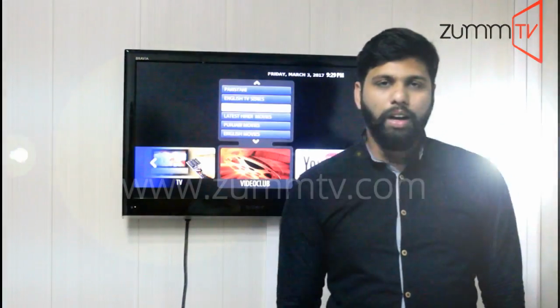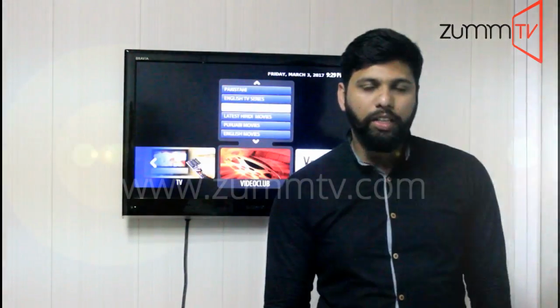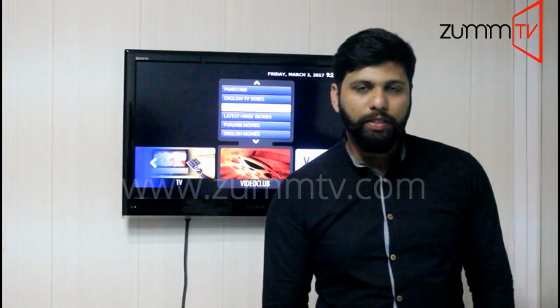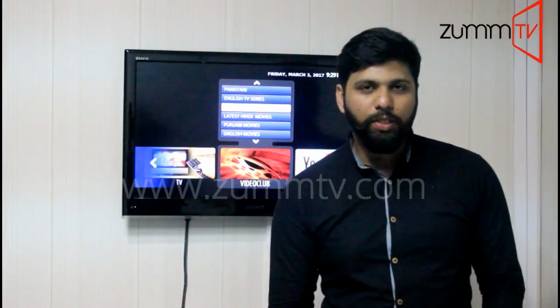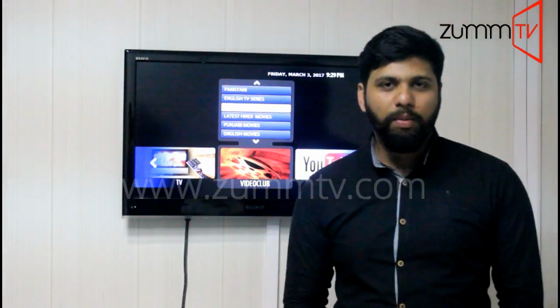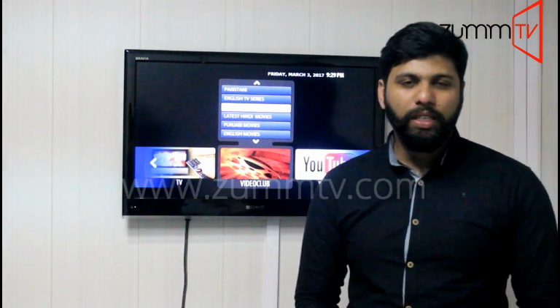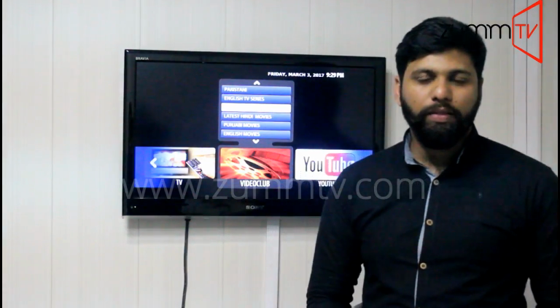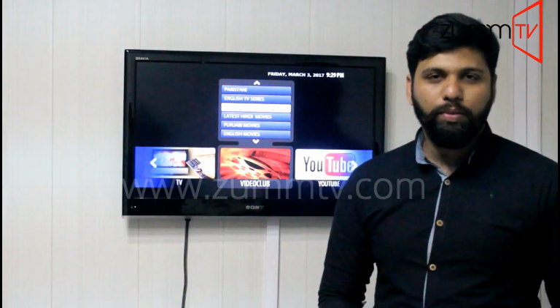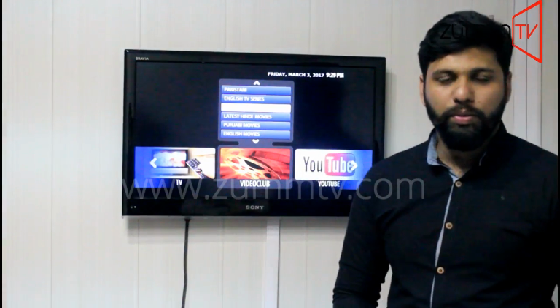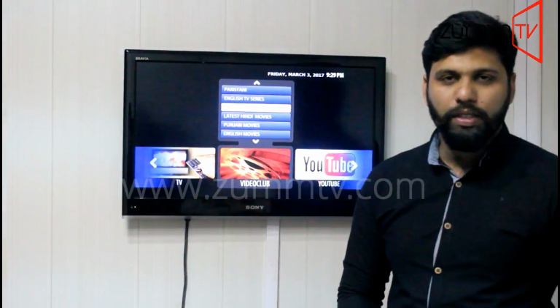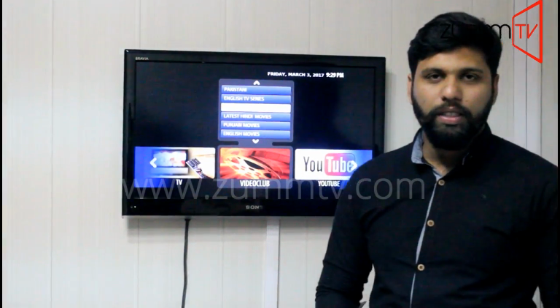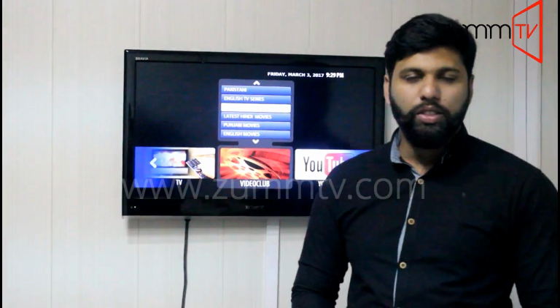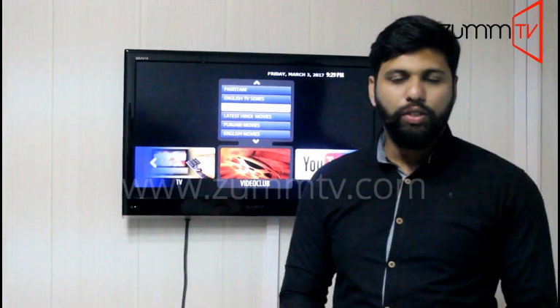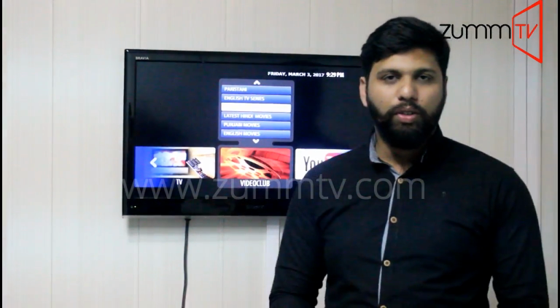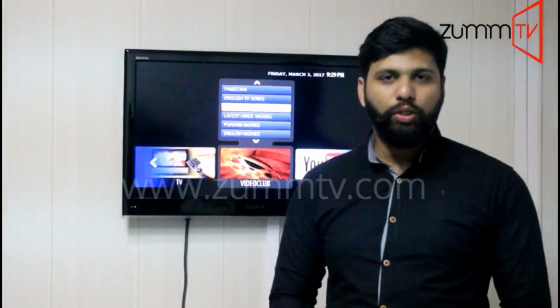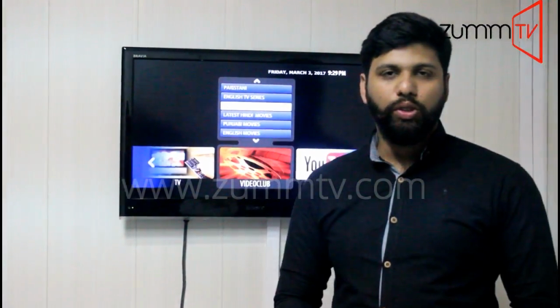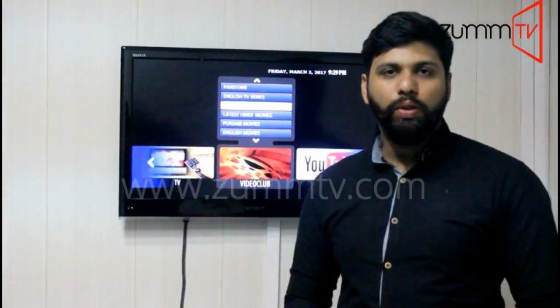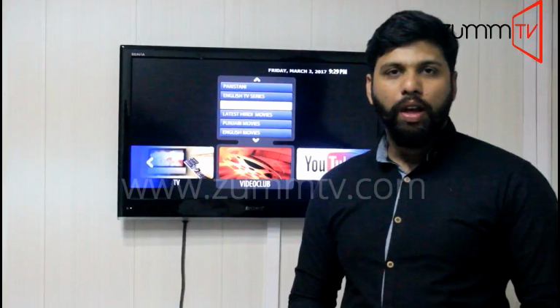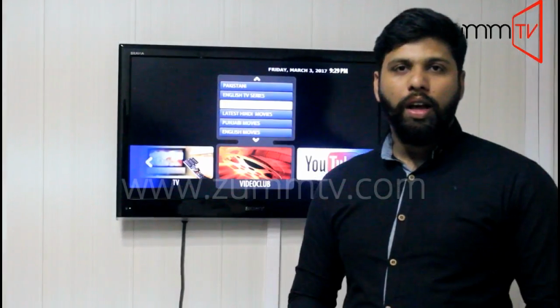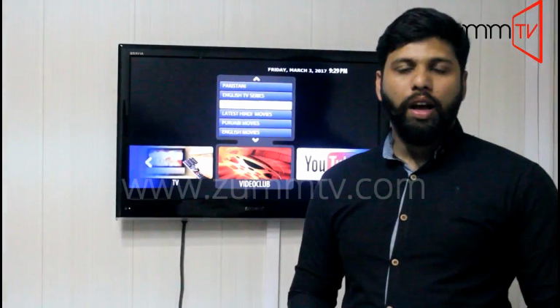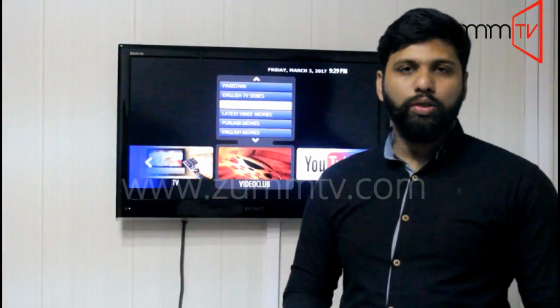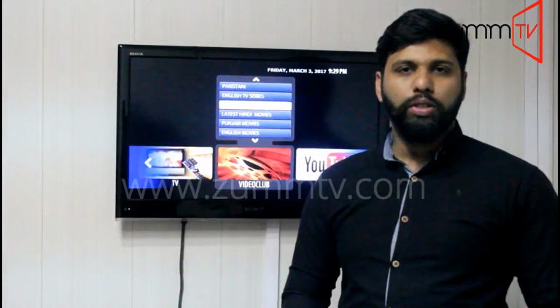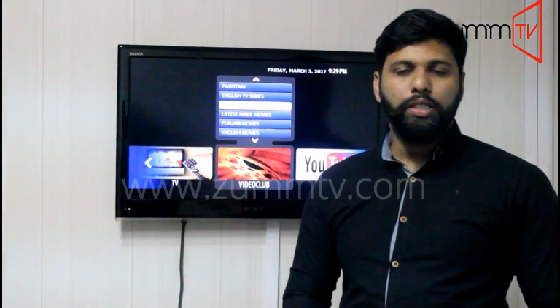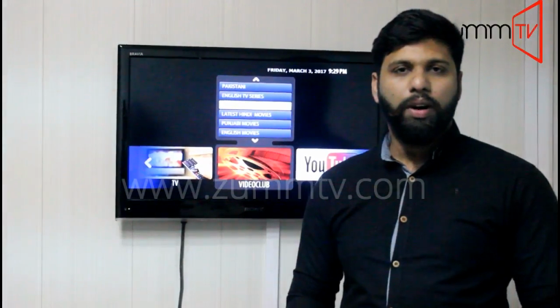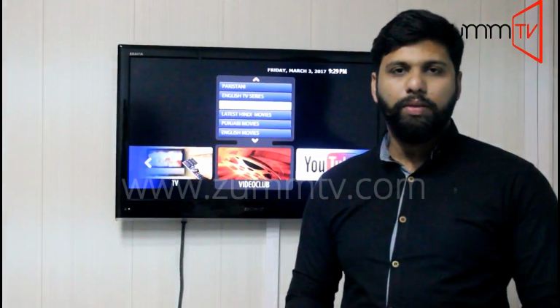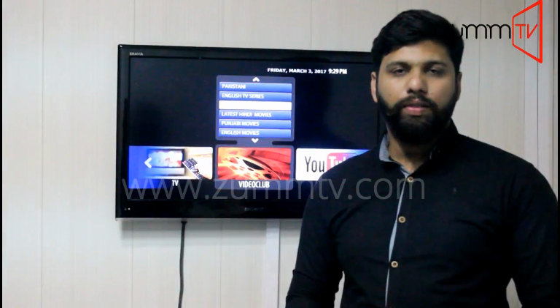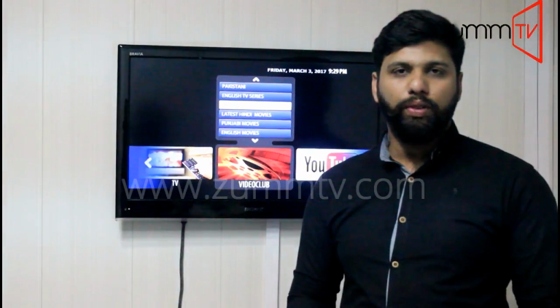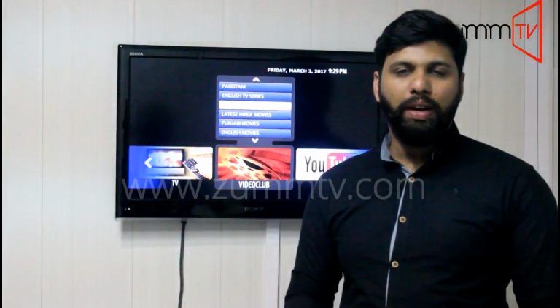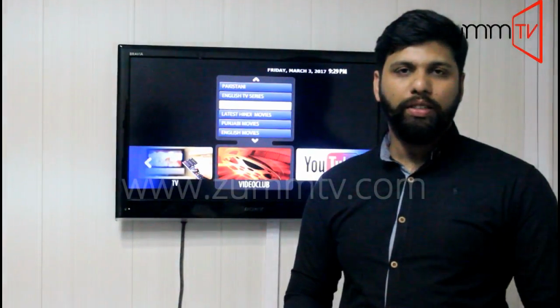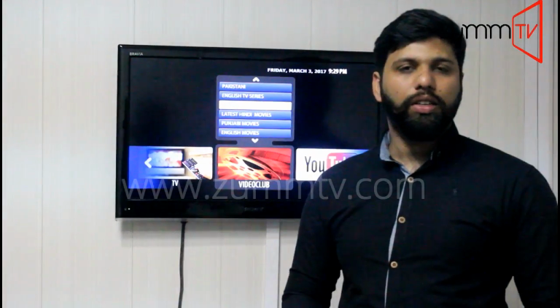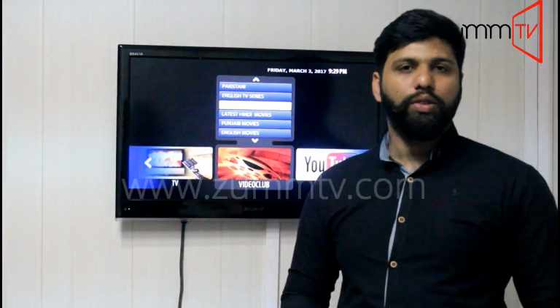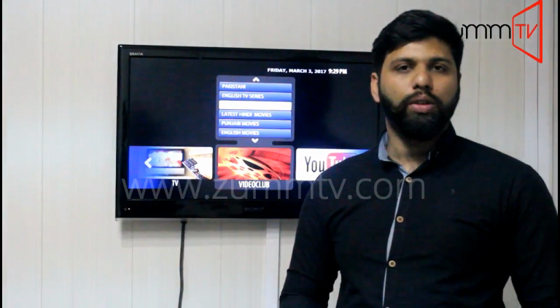Hi there, this is Mohammed again from Zoom TV. In this video I'm going to show you how to change the password for your parental control.